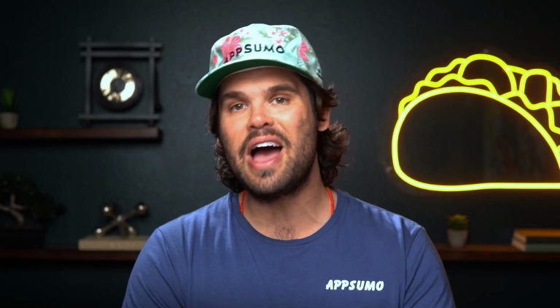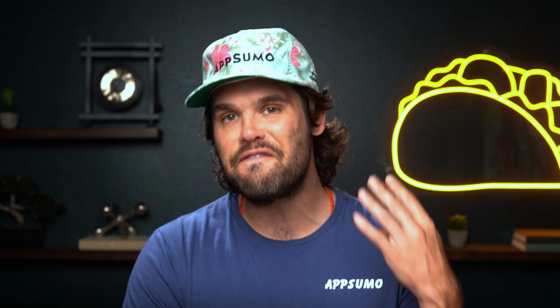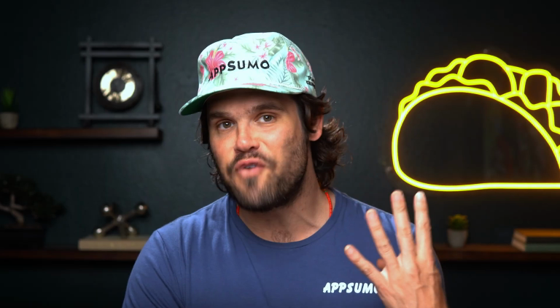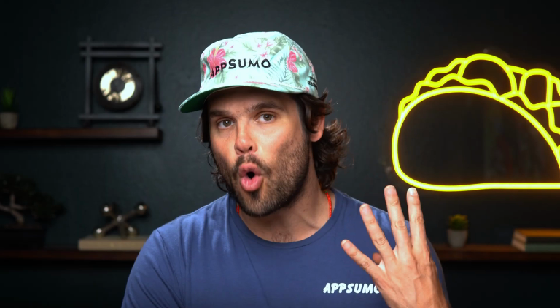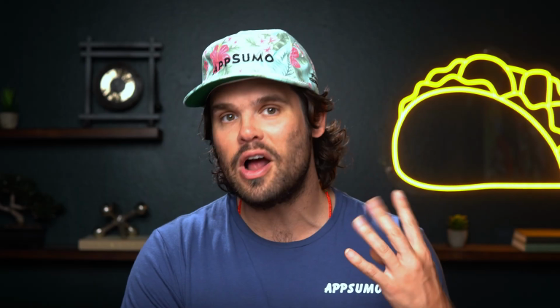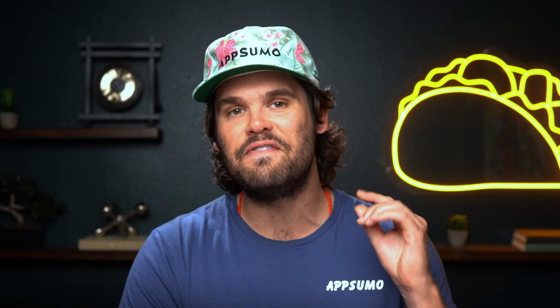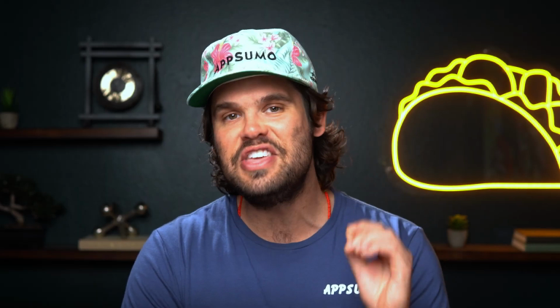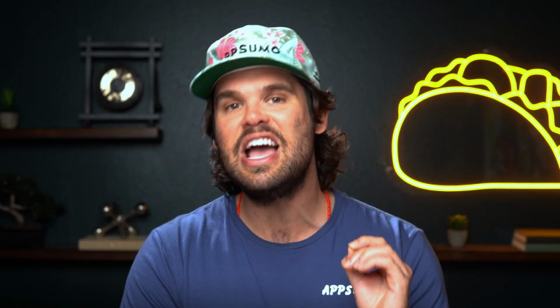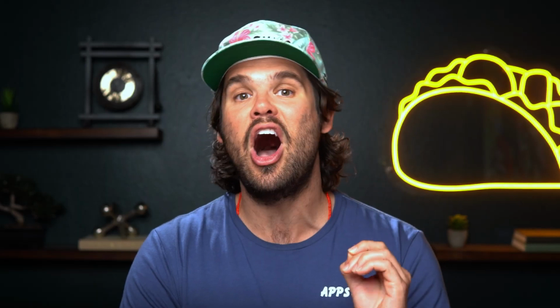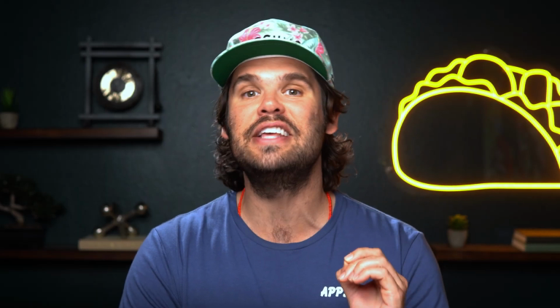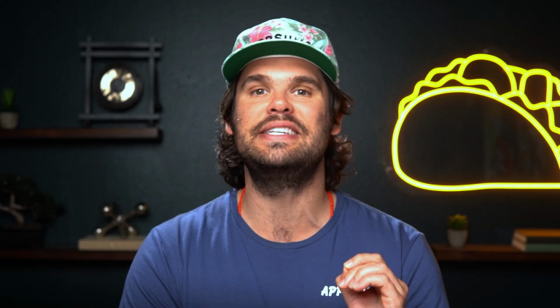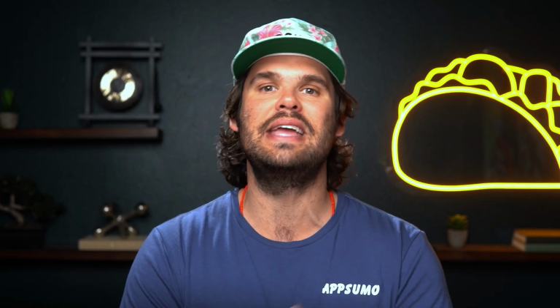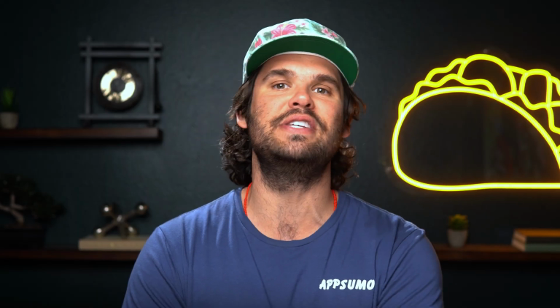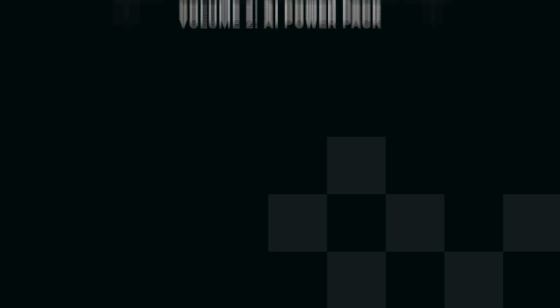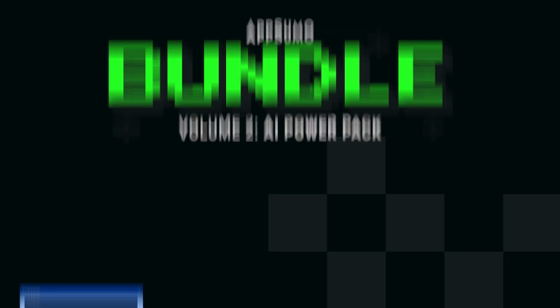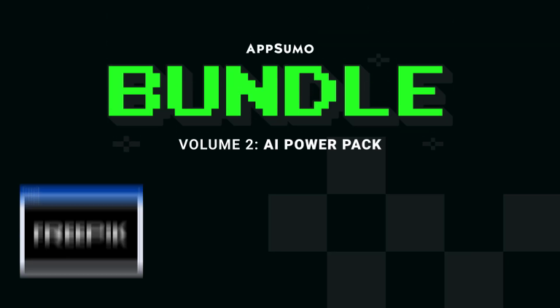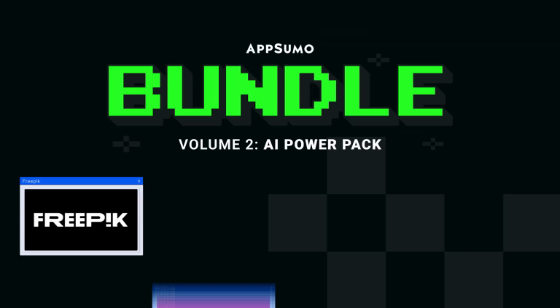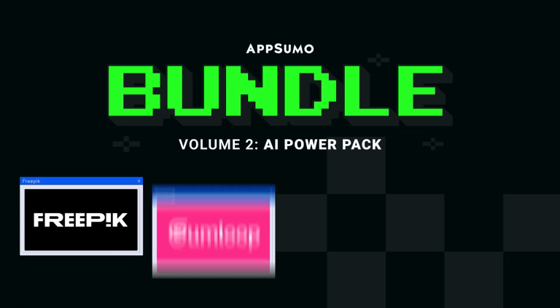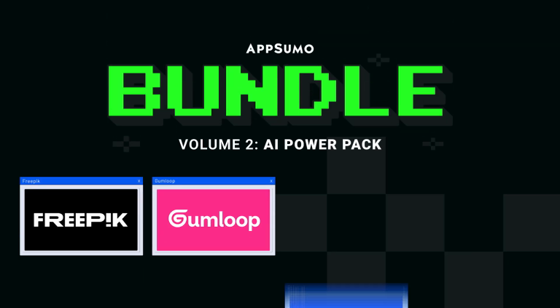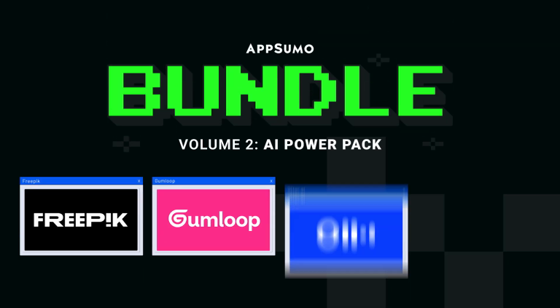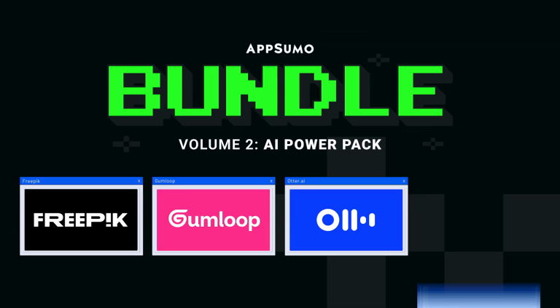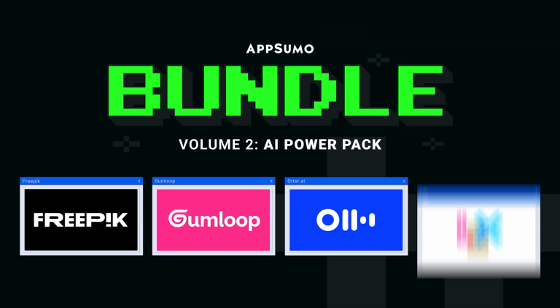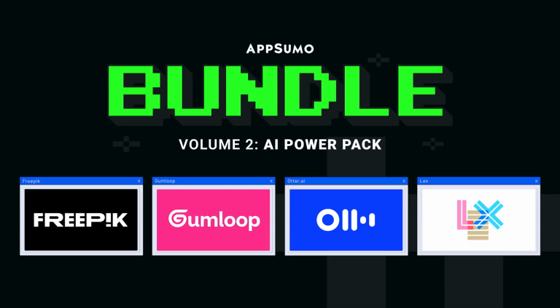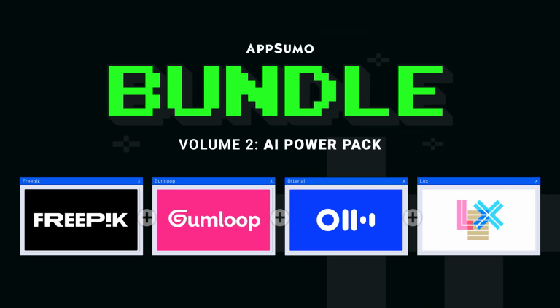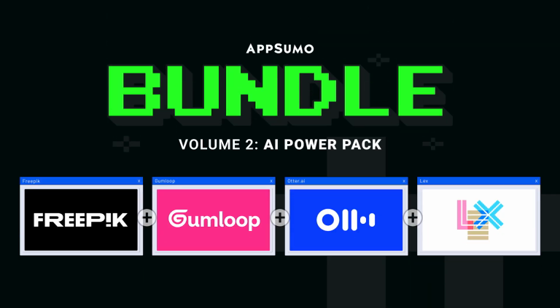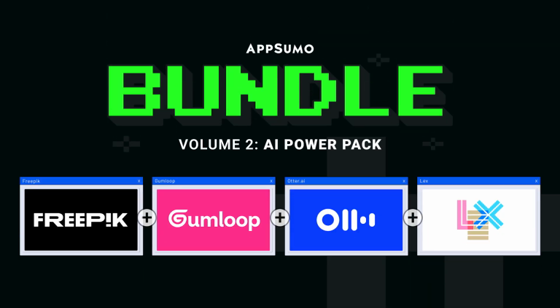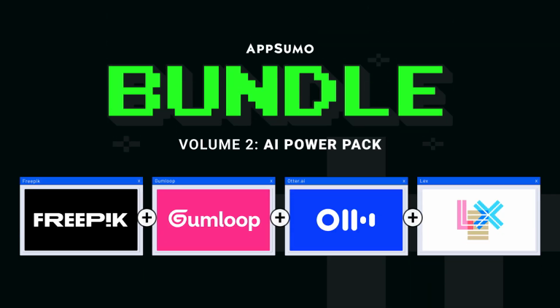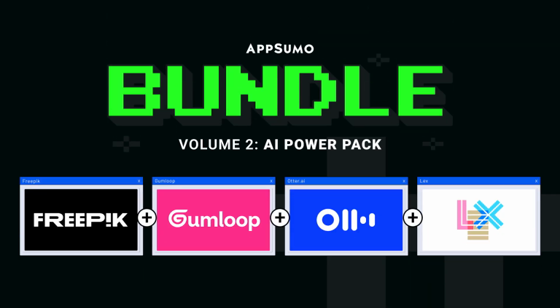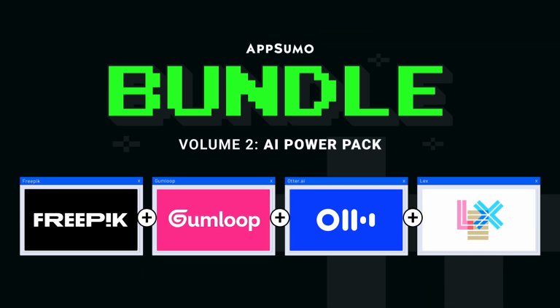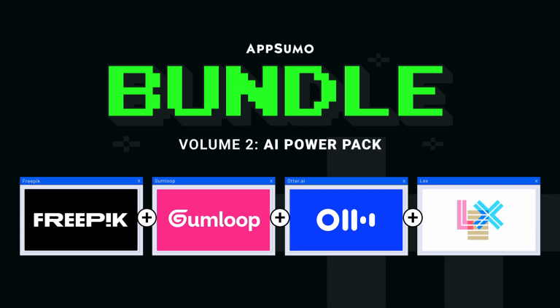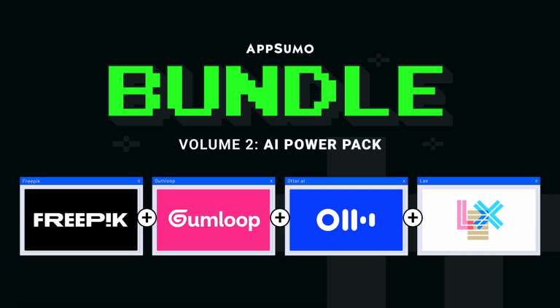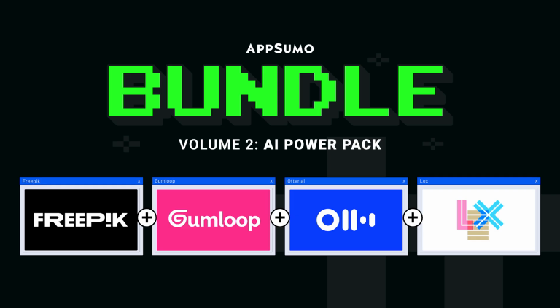For the AppSumo Bundle Volume 2 AI Power Pack, we've got four of the hottest names in software to make work way easier with AI.